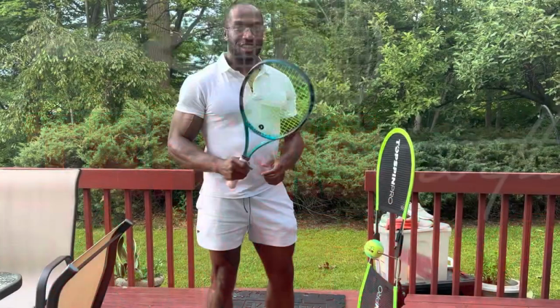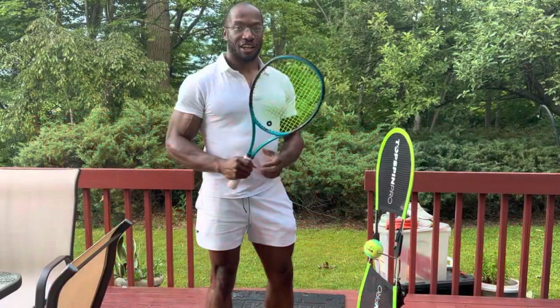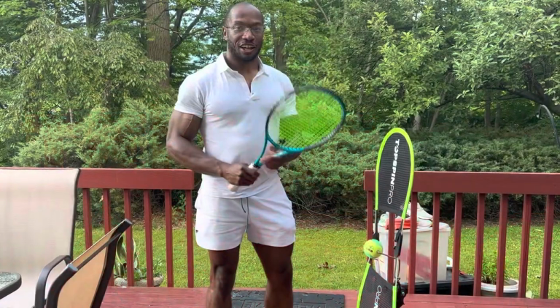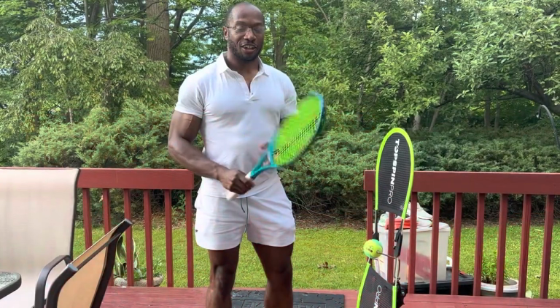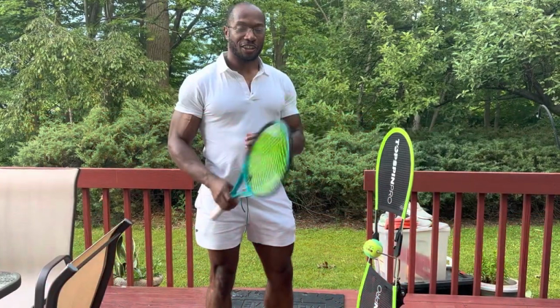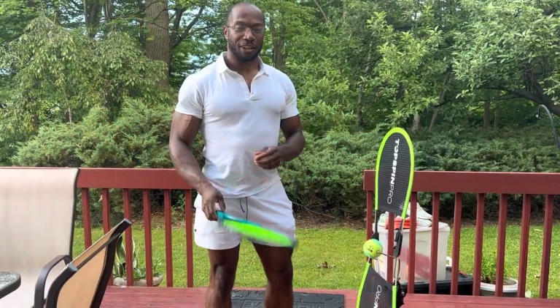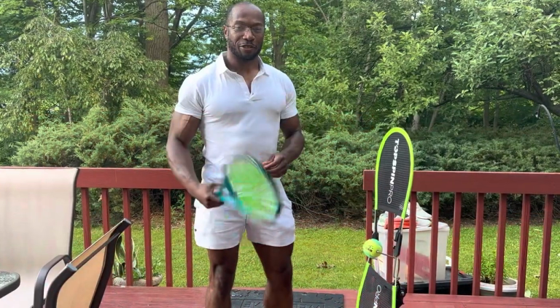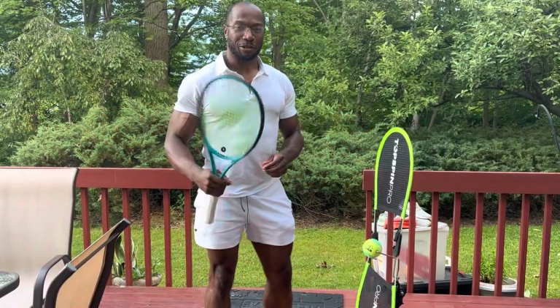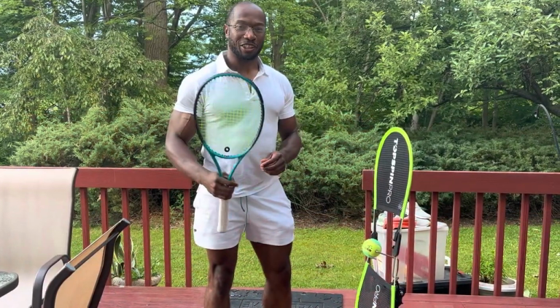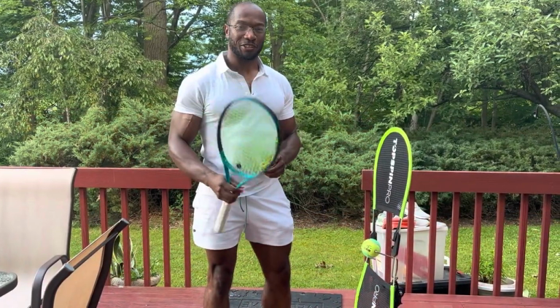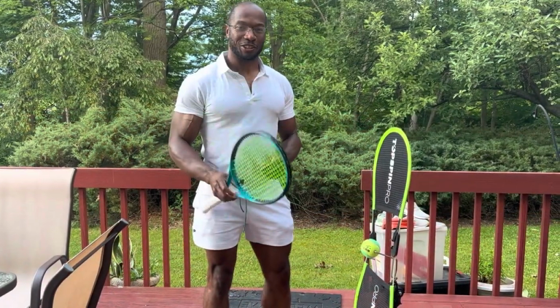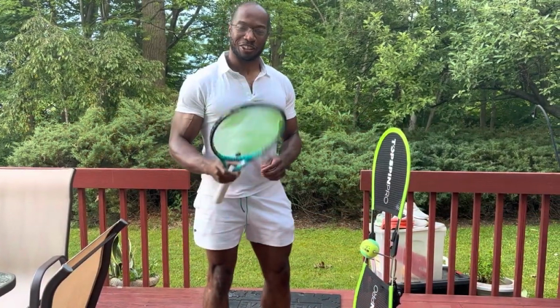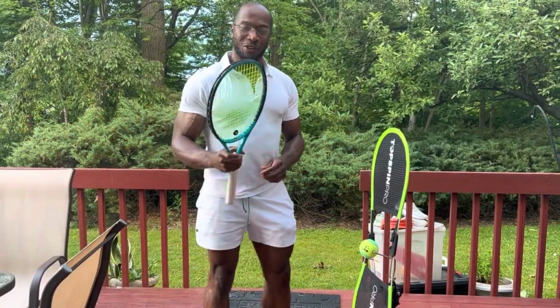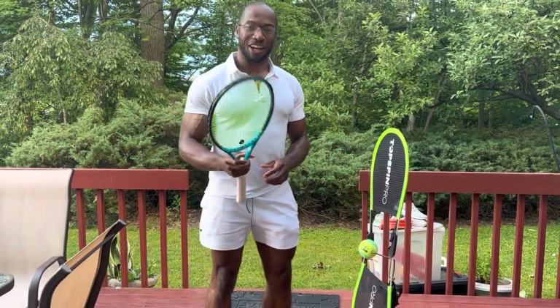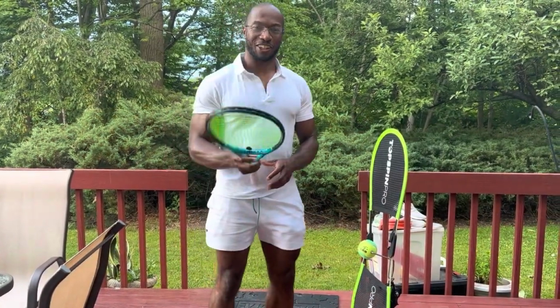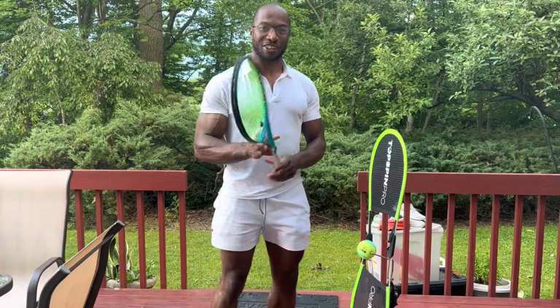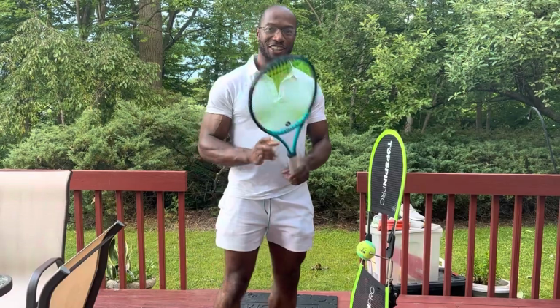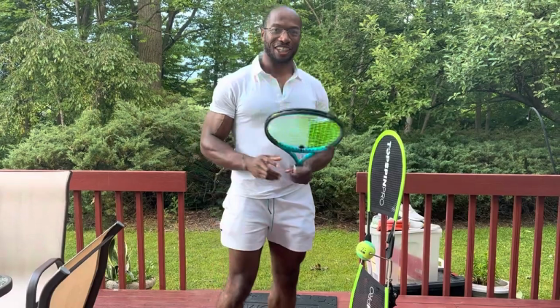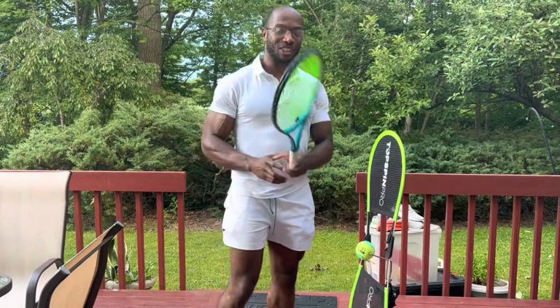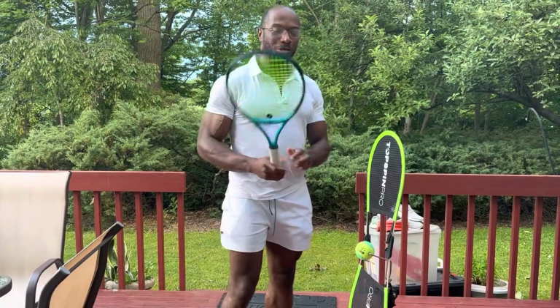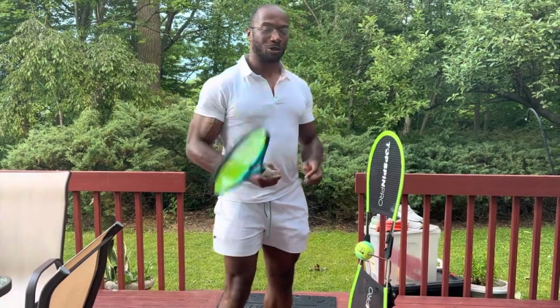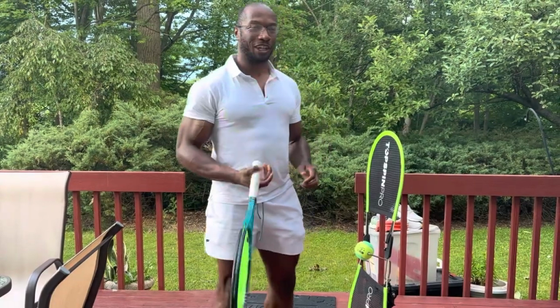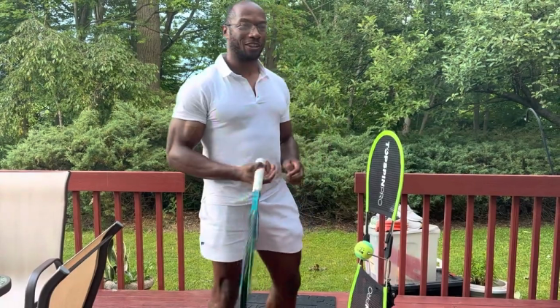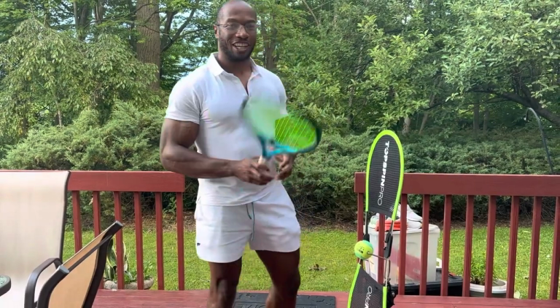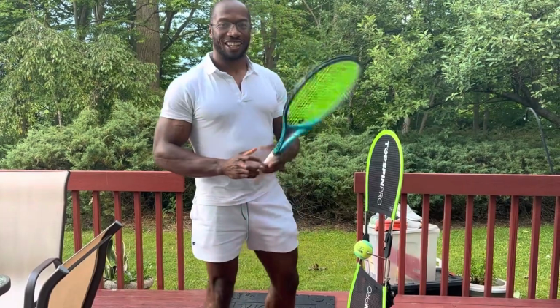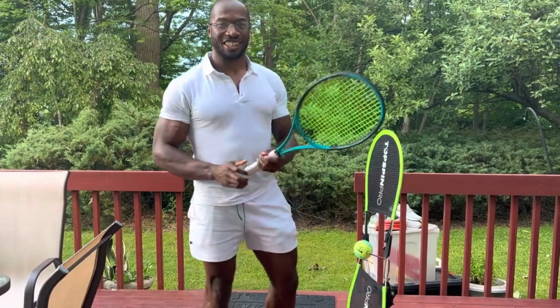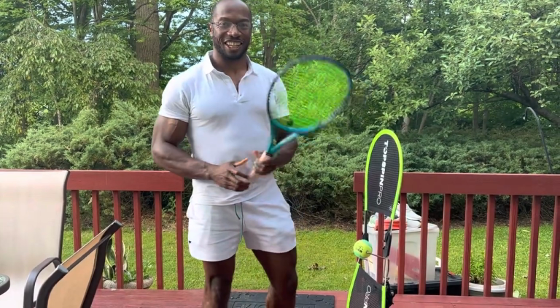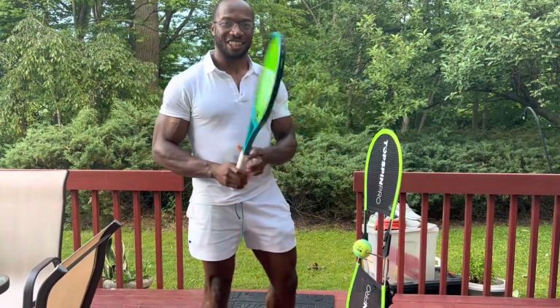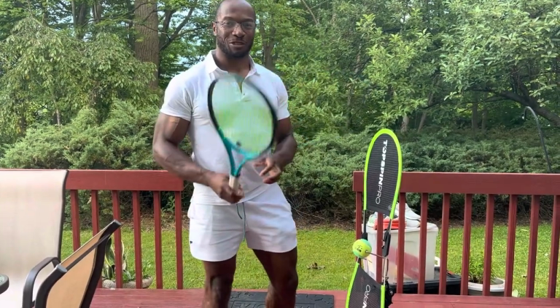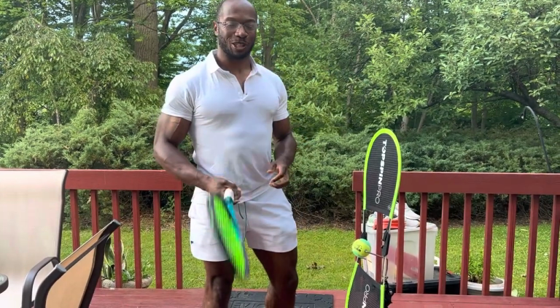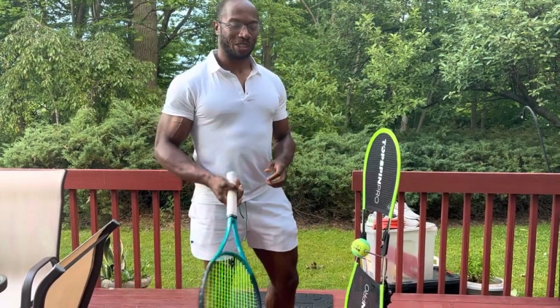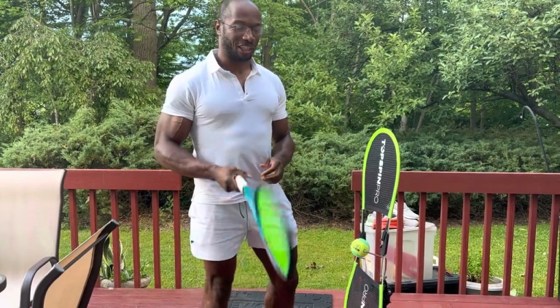Hi y'all, live from Cleveland — actually Beachwood, Ohio — this is Andy from Tennis with Andy.